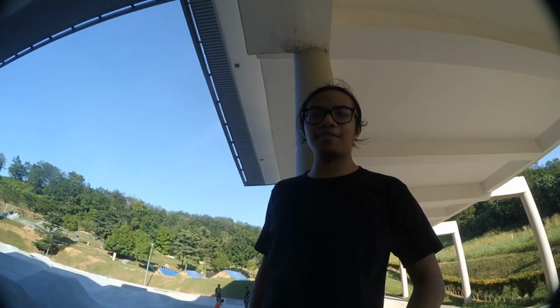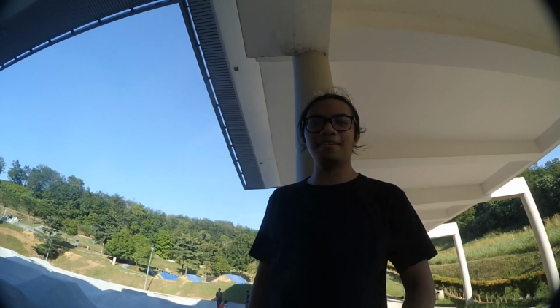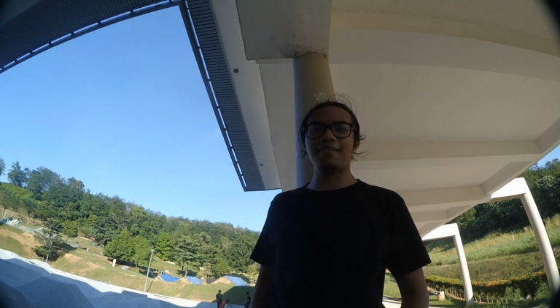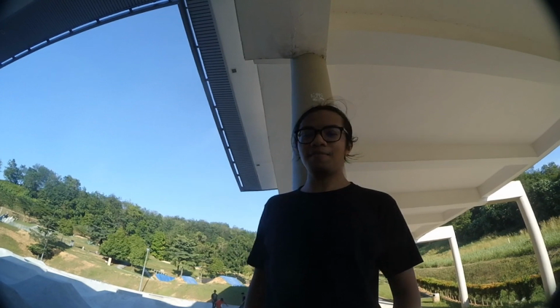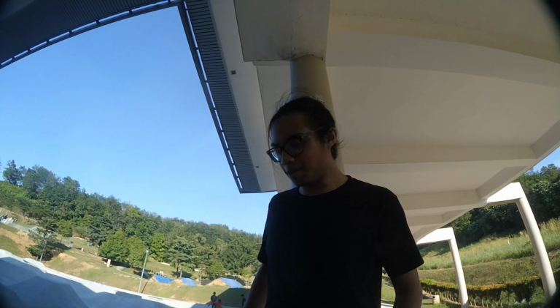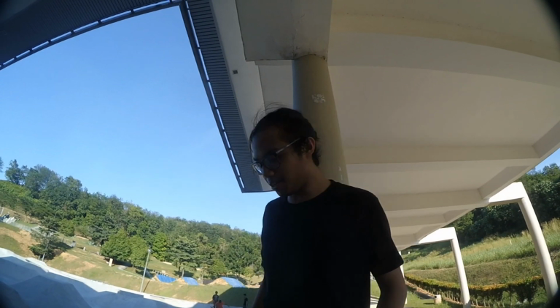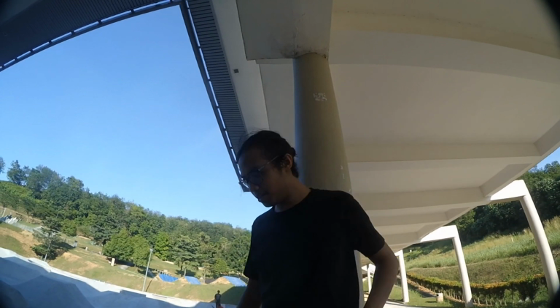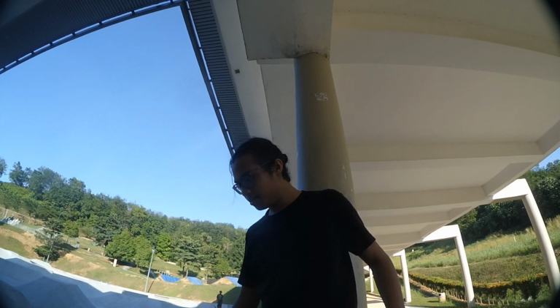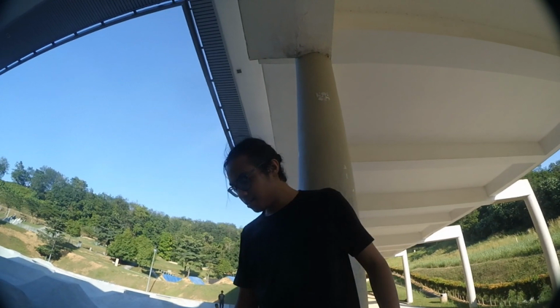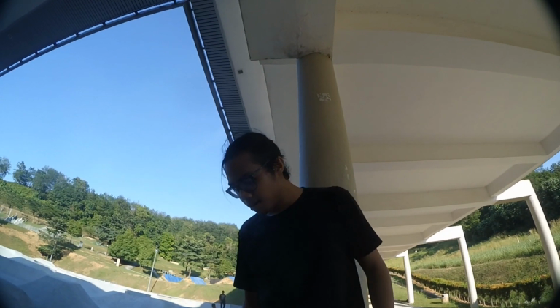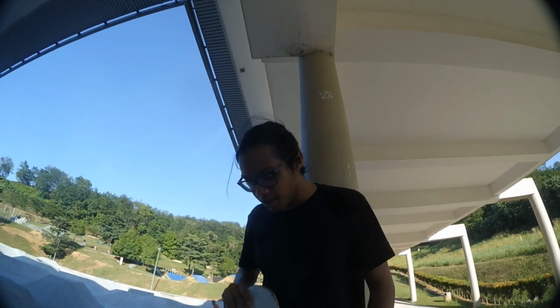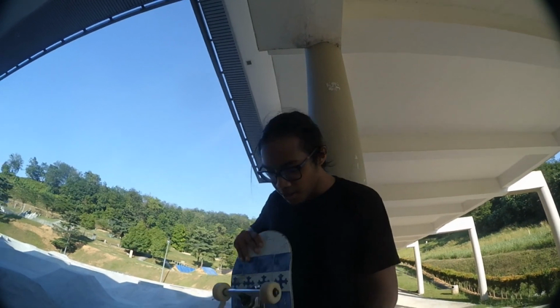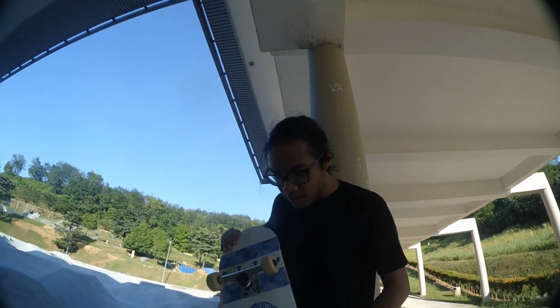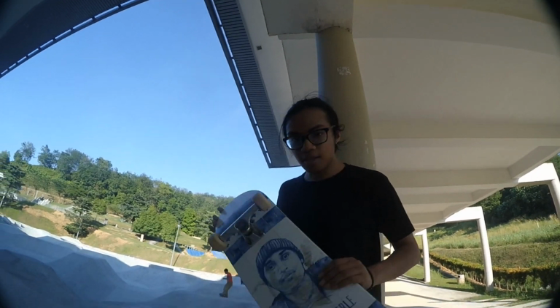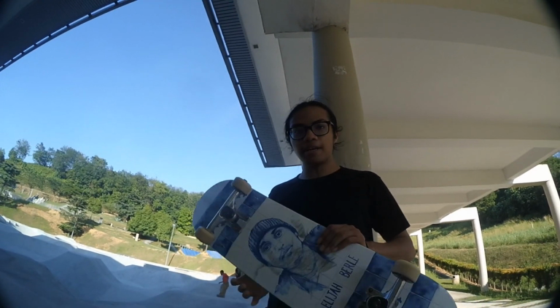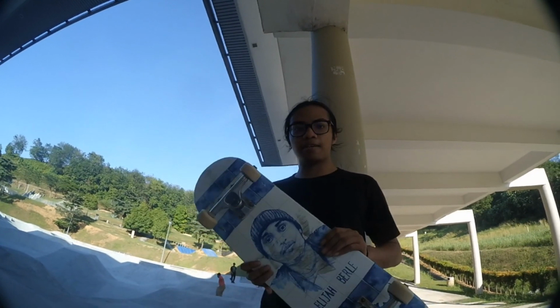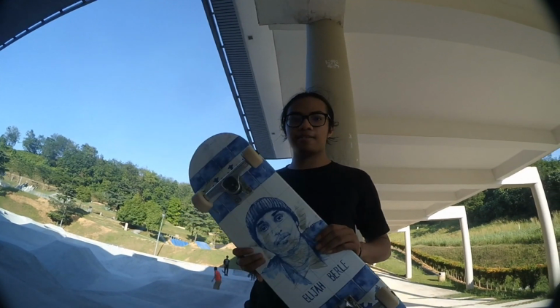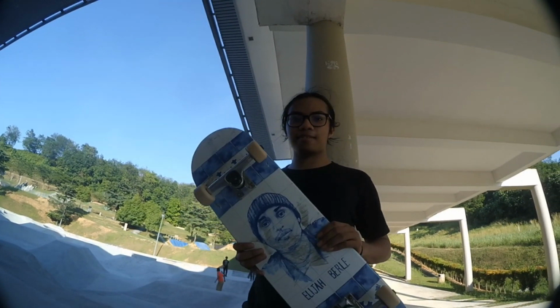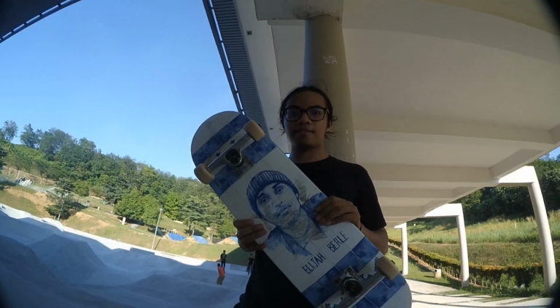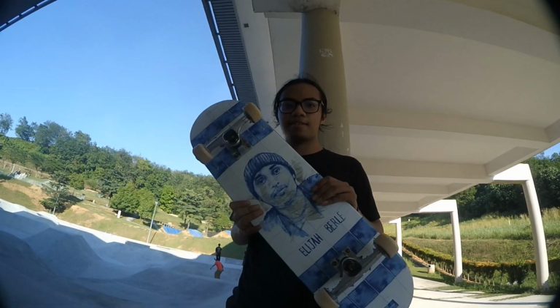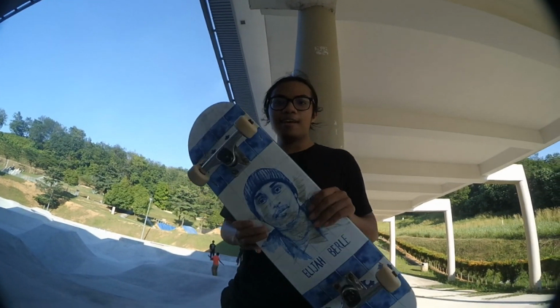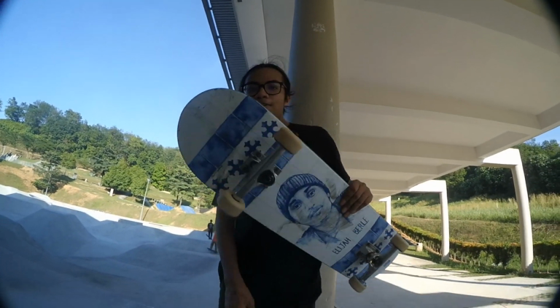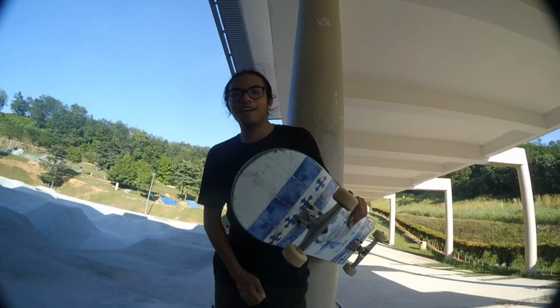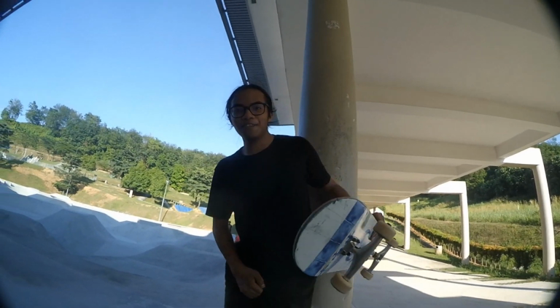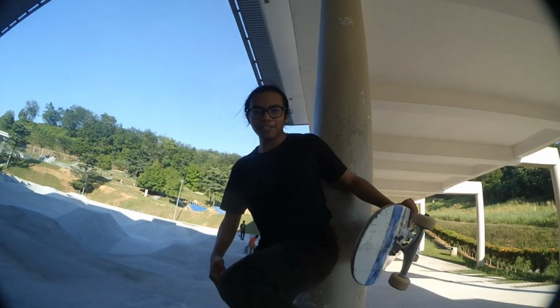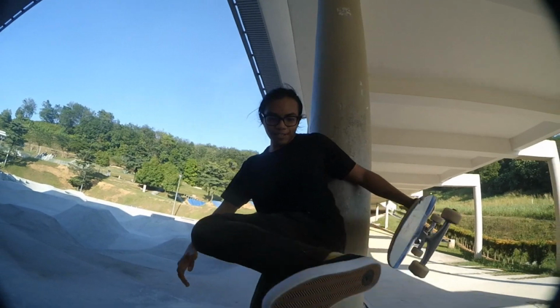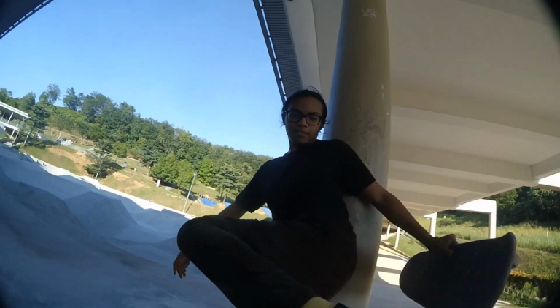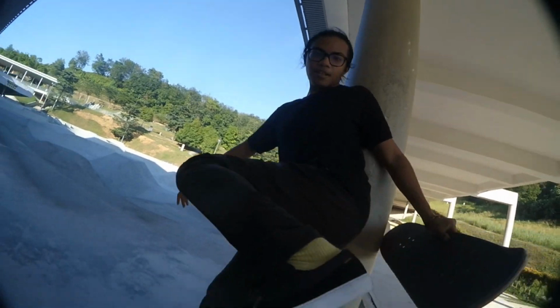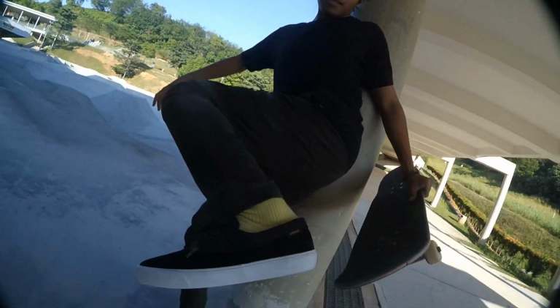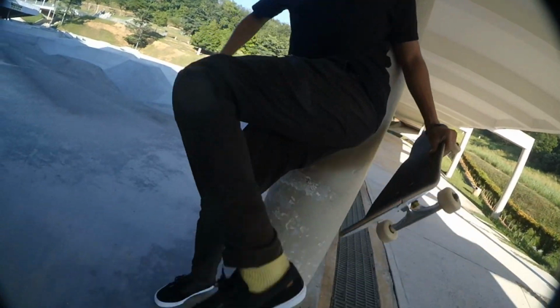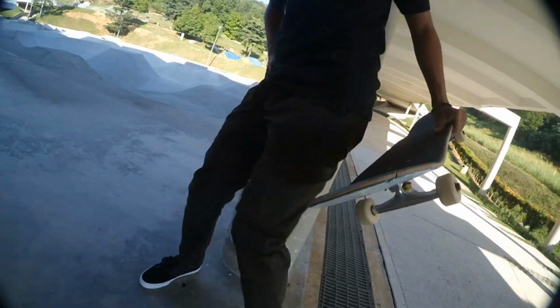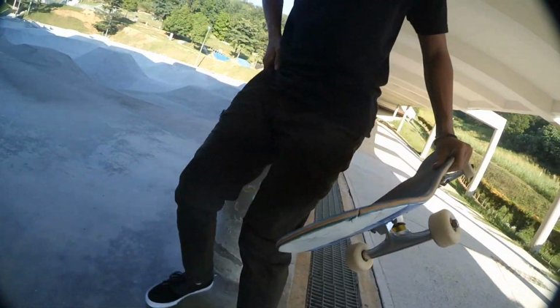I'm not going to do the first kickflip here — I'm going to do it at the skate park because I'm going to do some flat tricks there. And for the new deck, I also have new shoes.